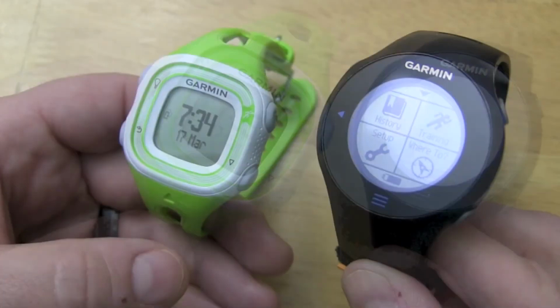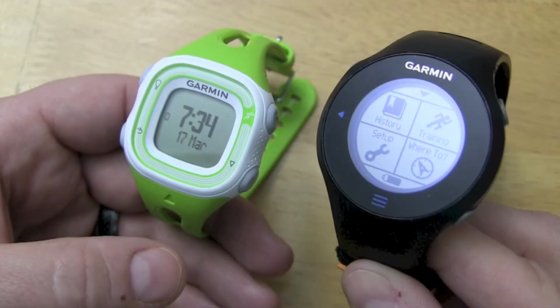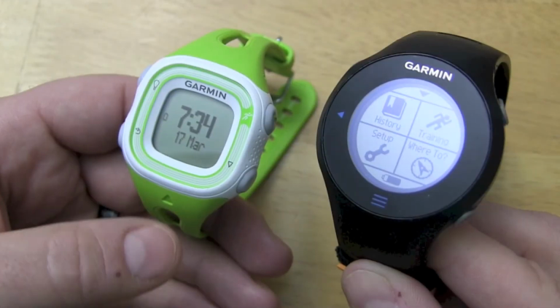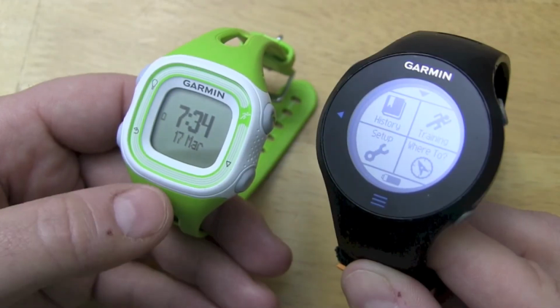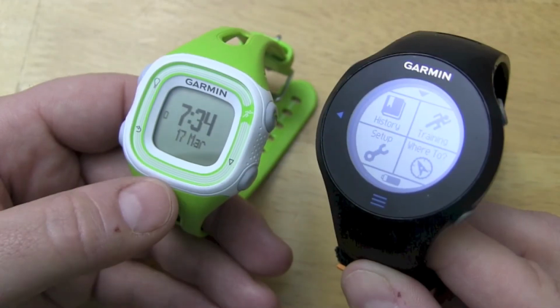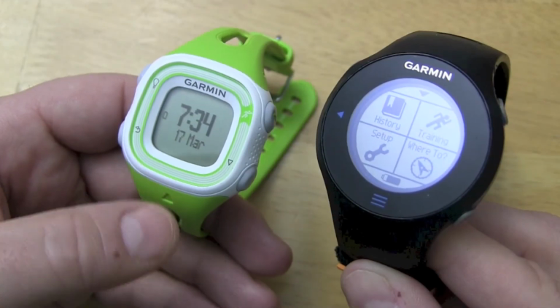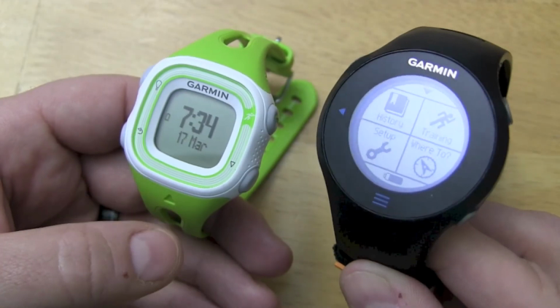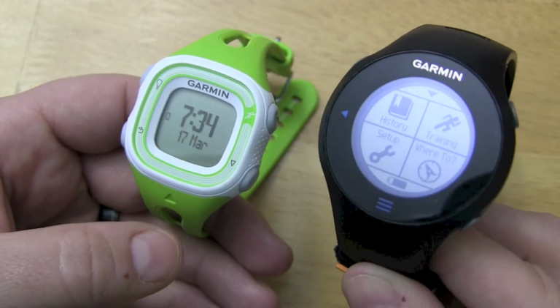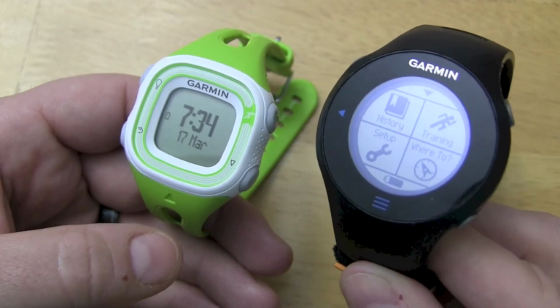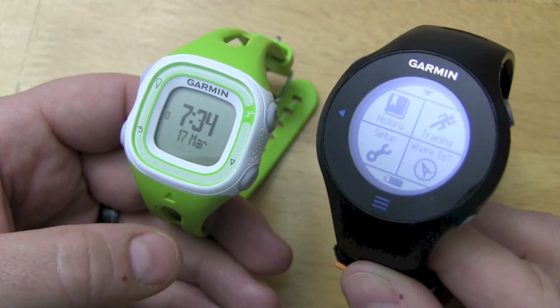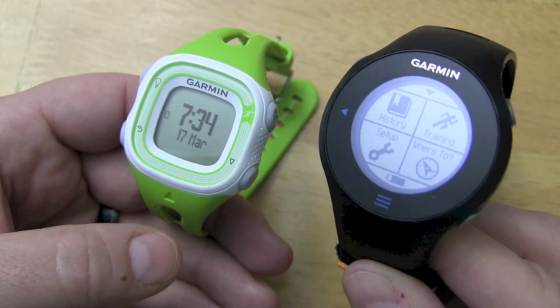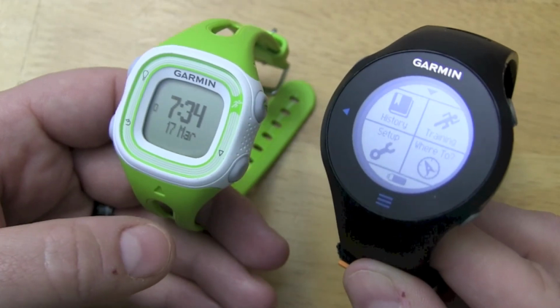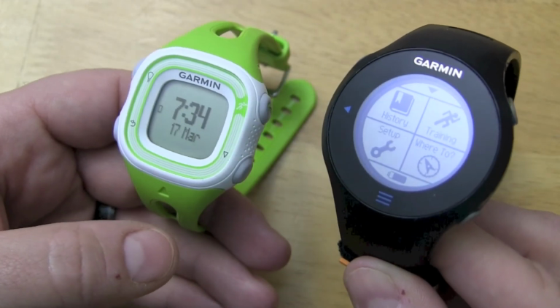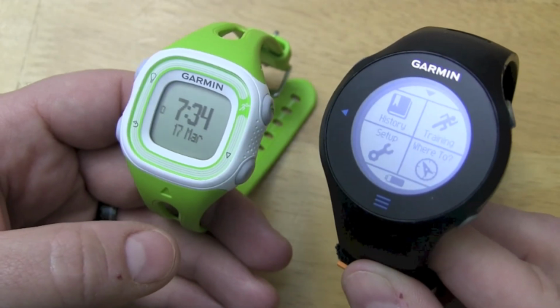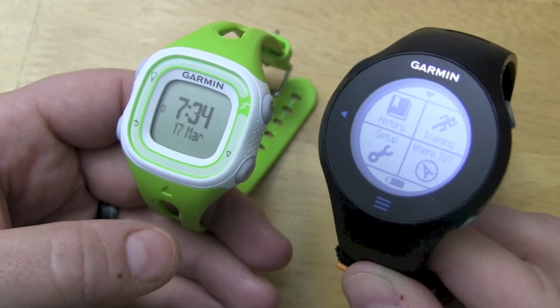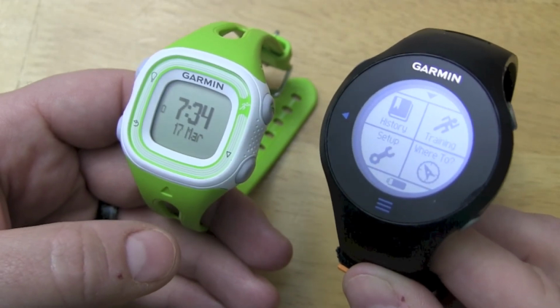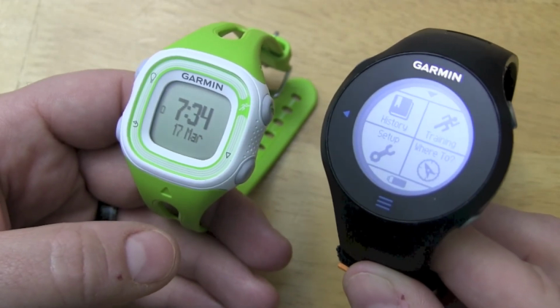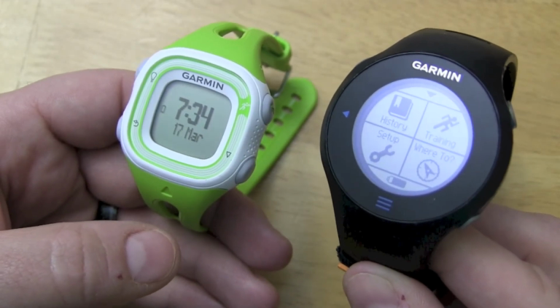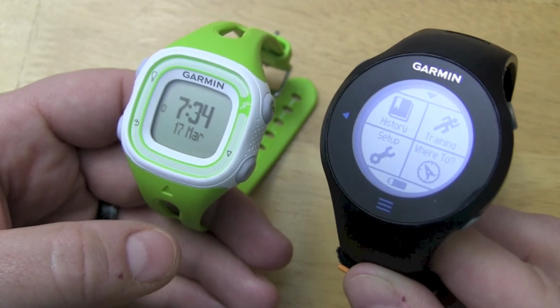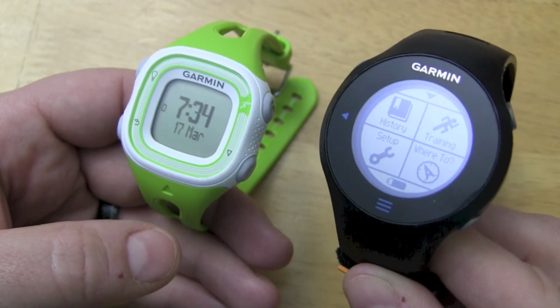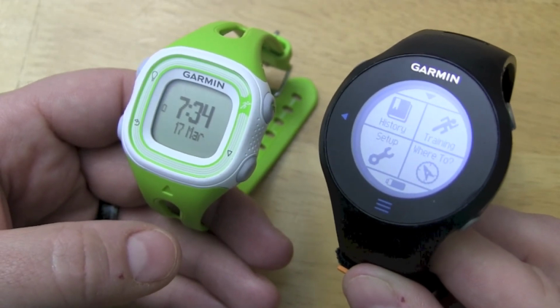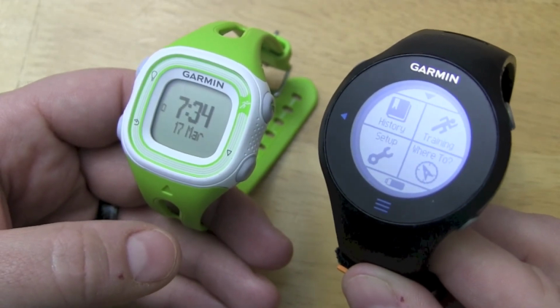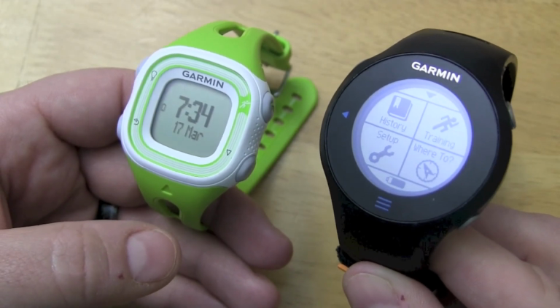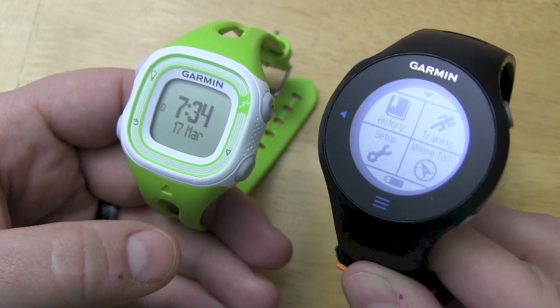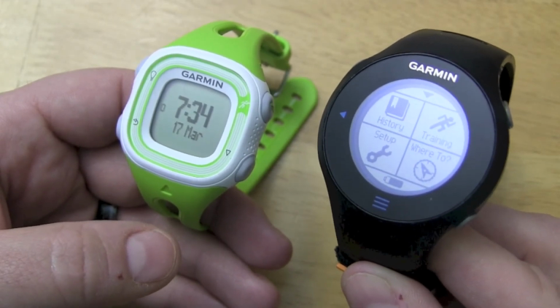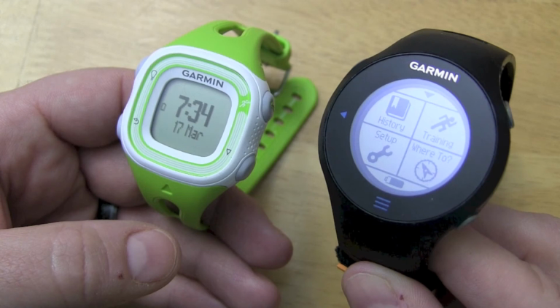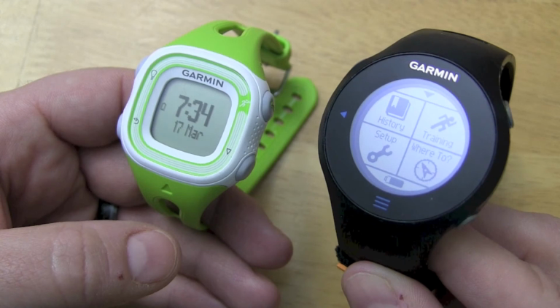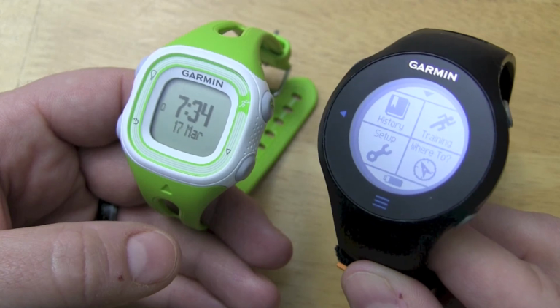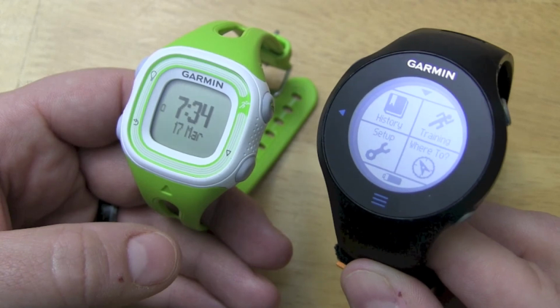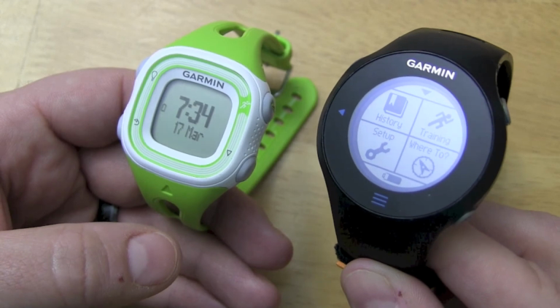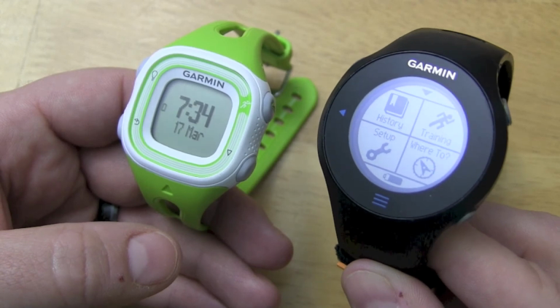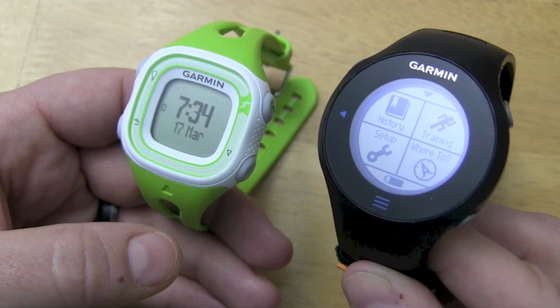So if you have either the Forerunner 10 or the 610, please put your comments below — your opinions, features, and questions — and we'll see you next time.